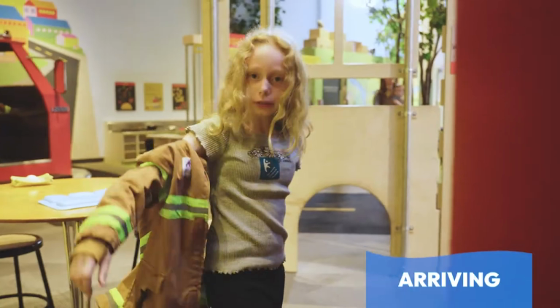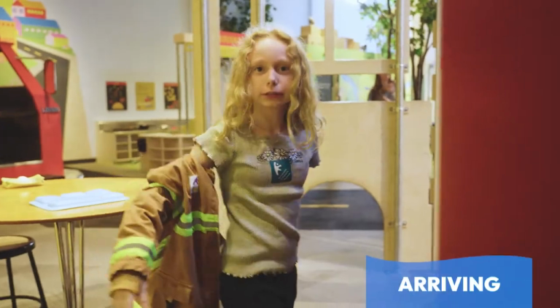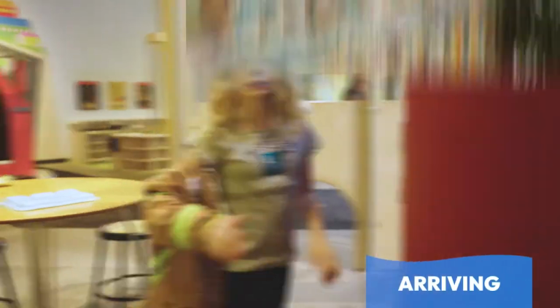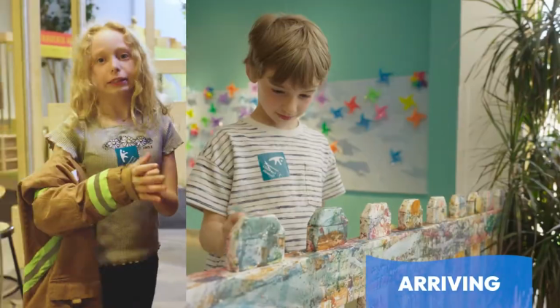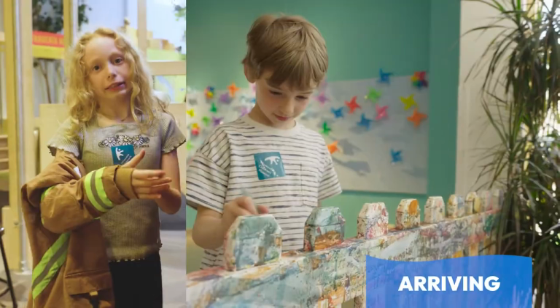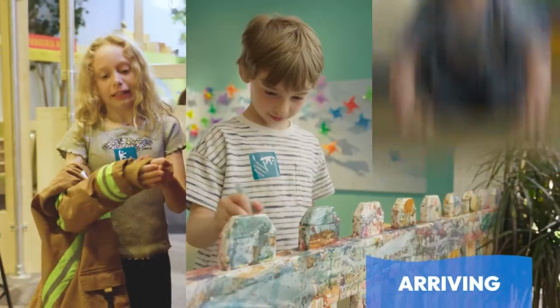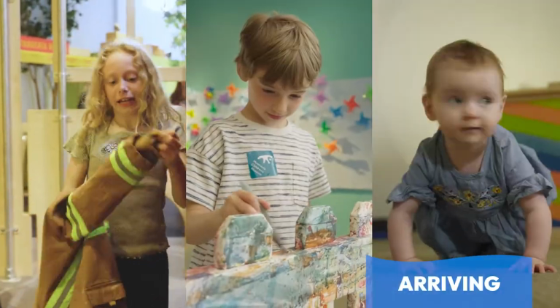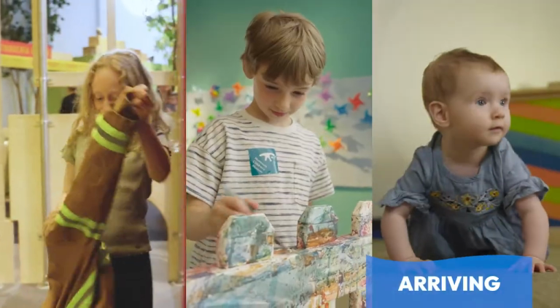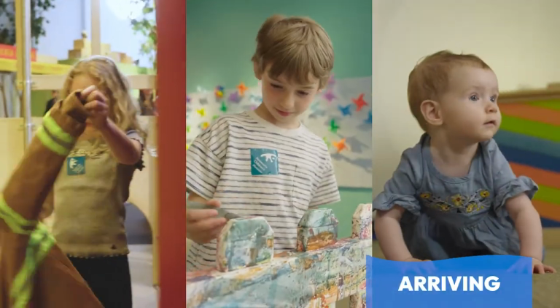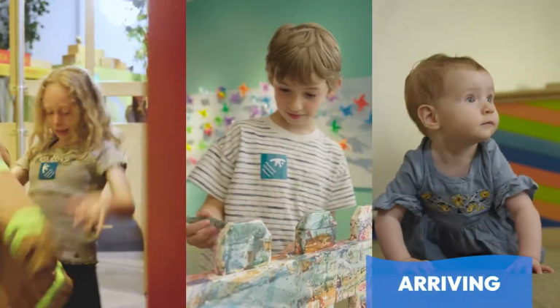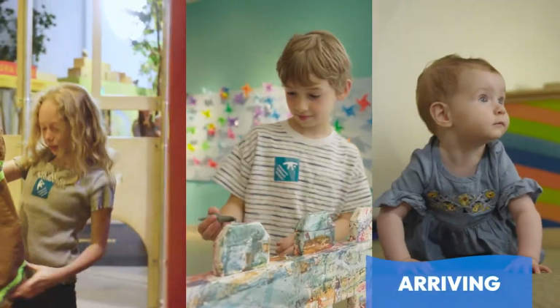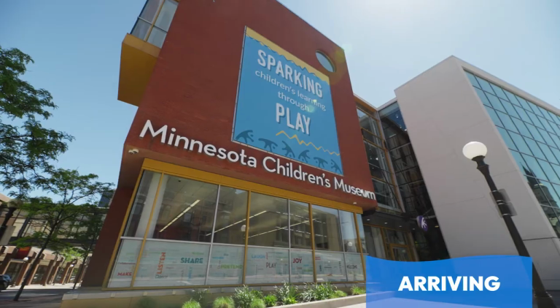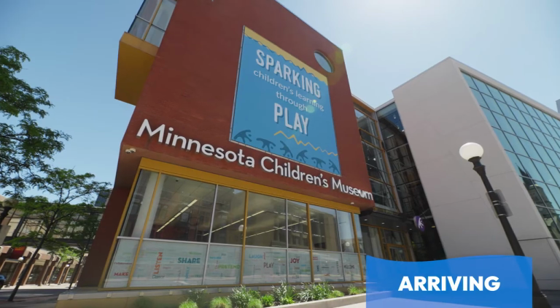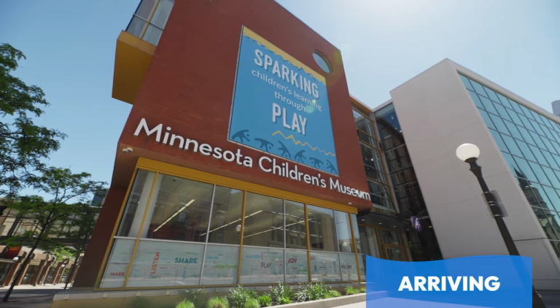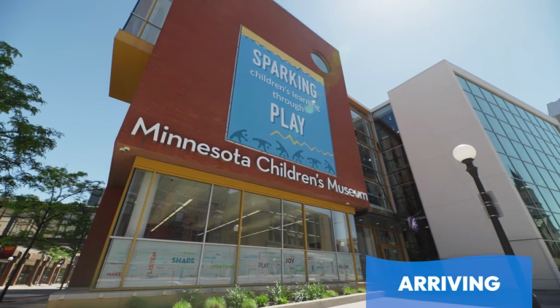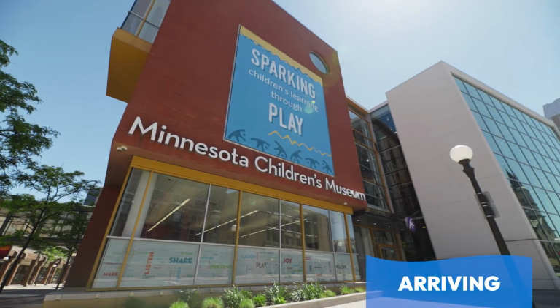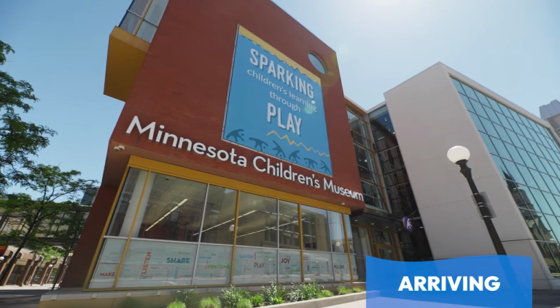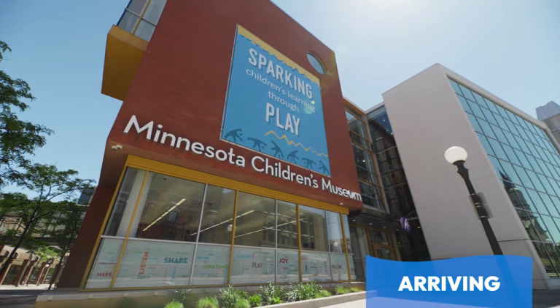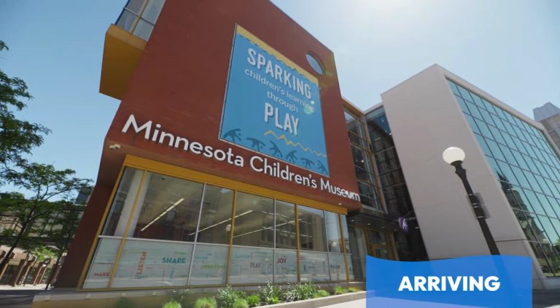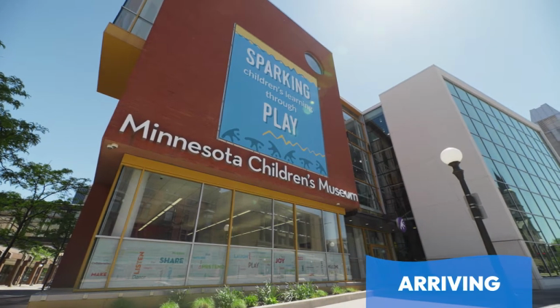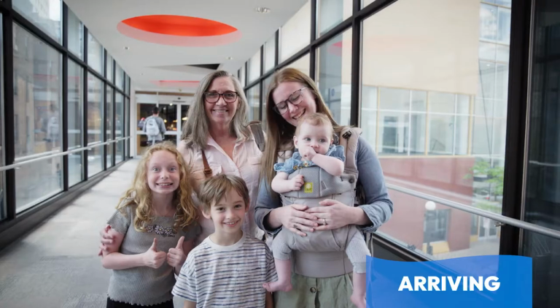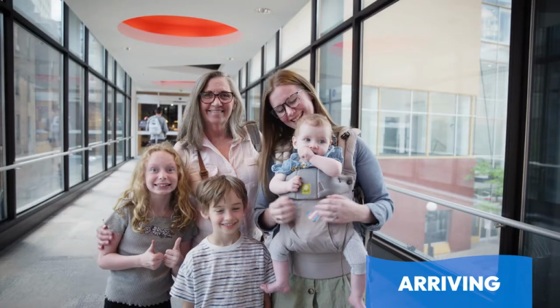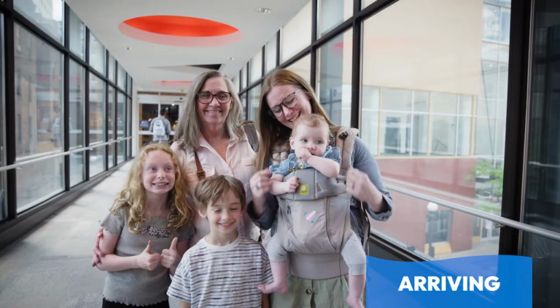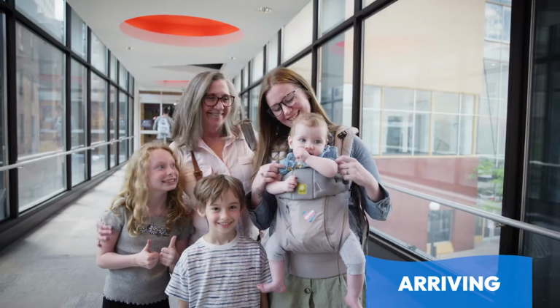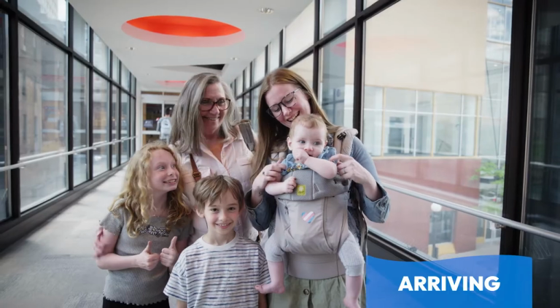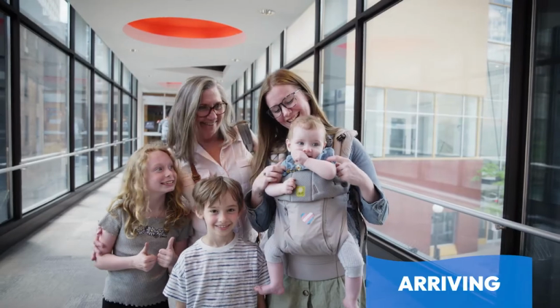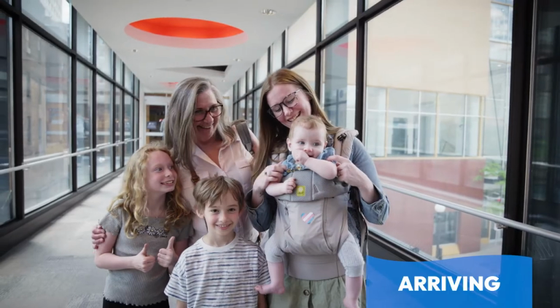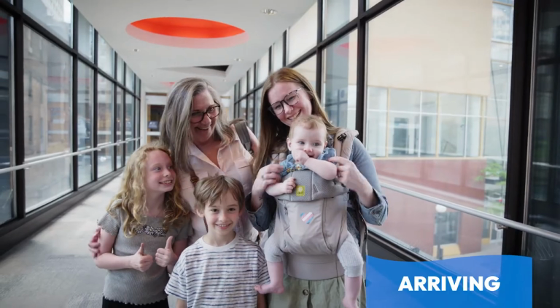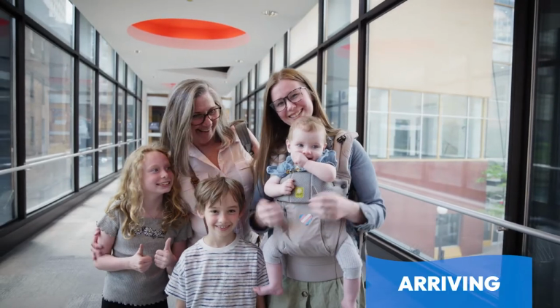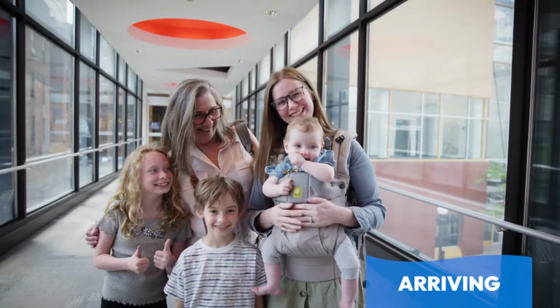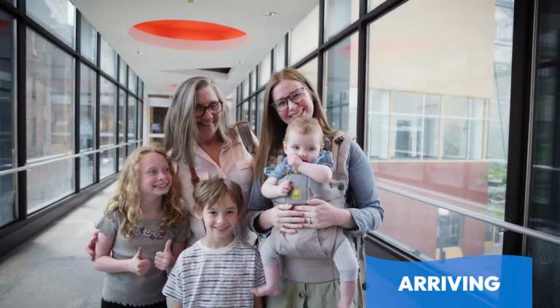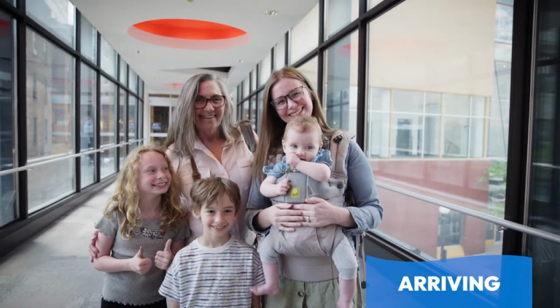Sky, Sage, and Sawyer are going to the Minnesota Children's Museum today with their mom and grandma. They are so excited.